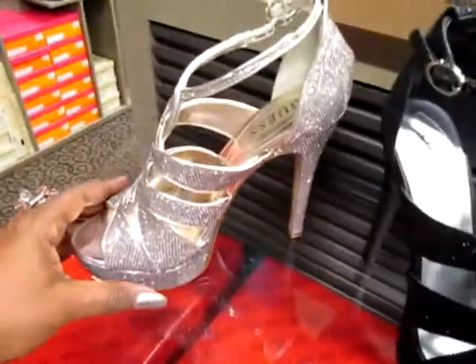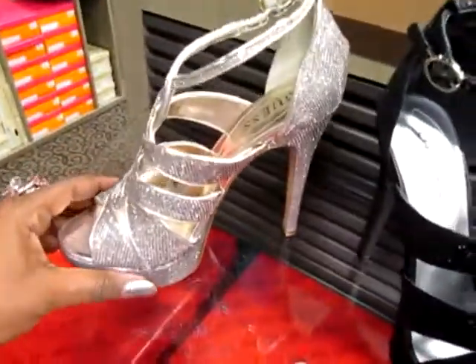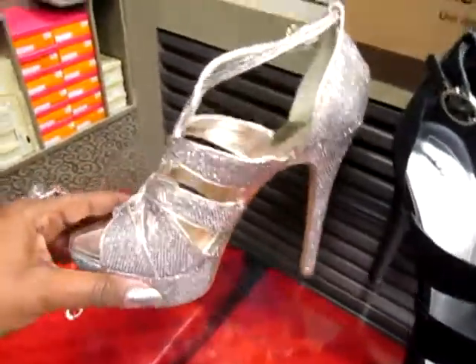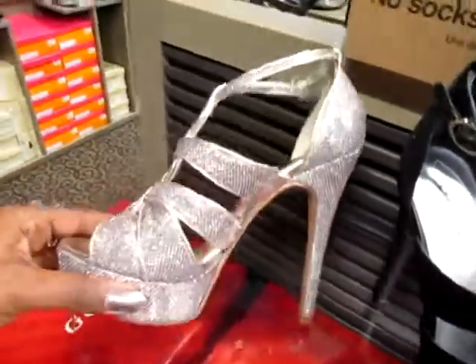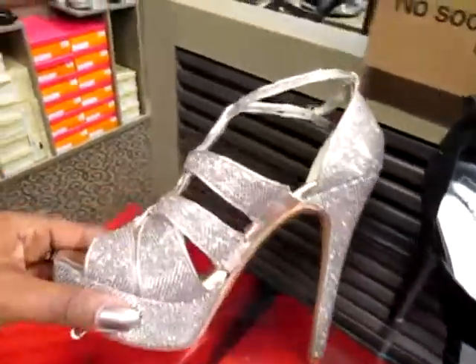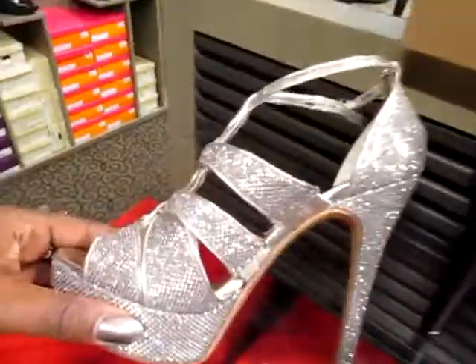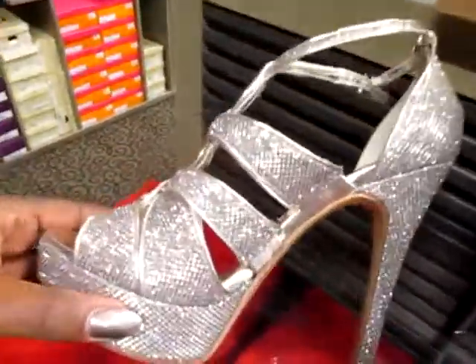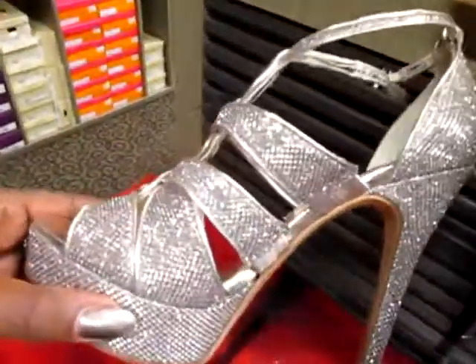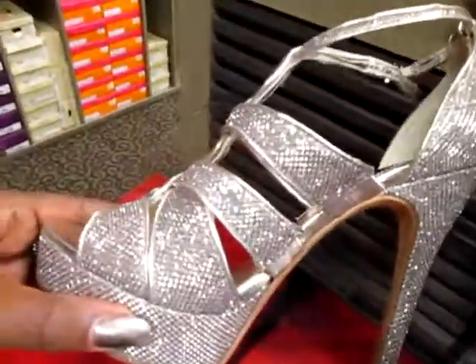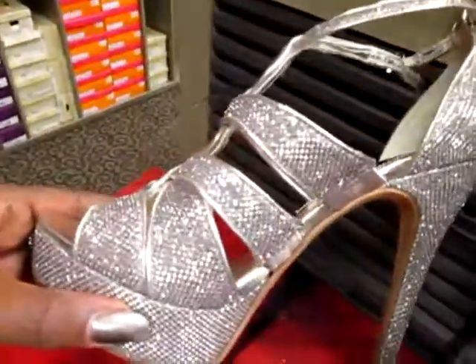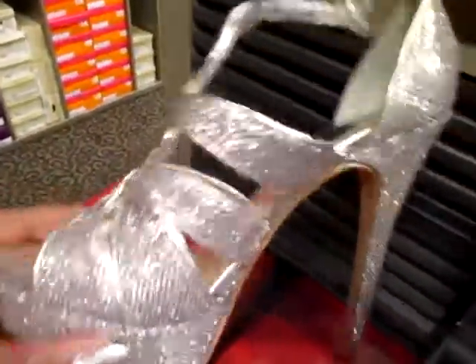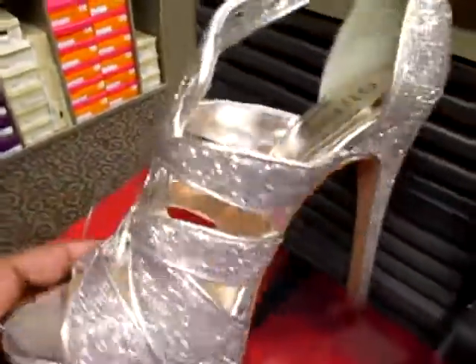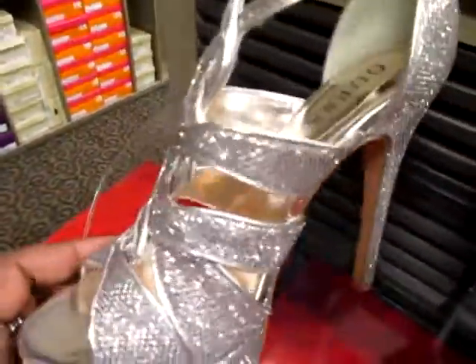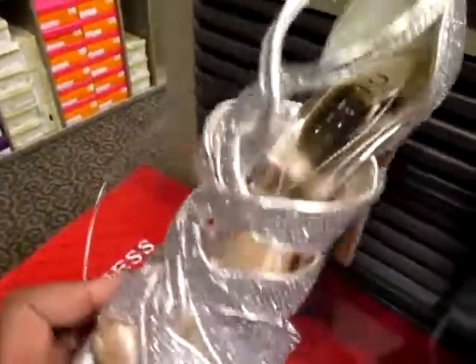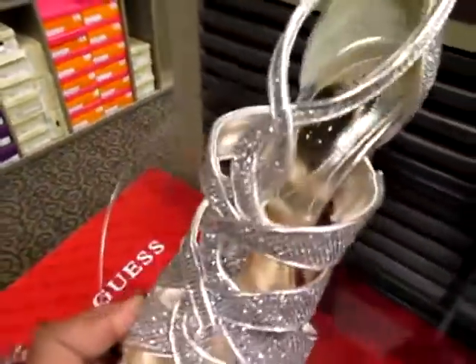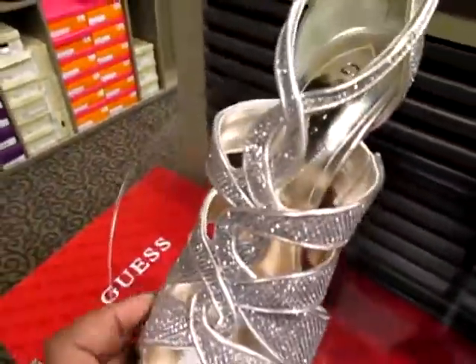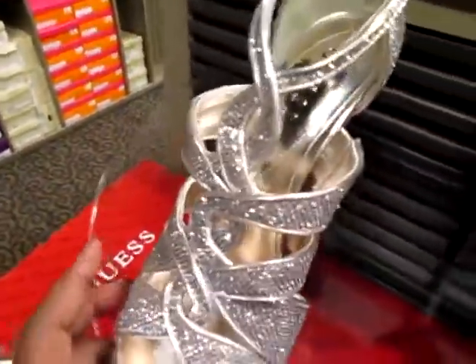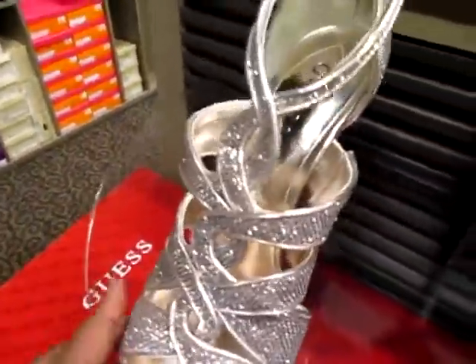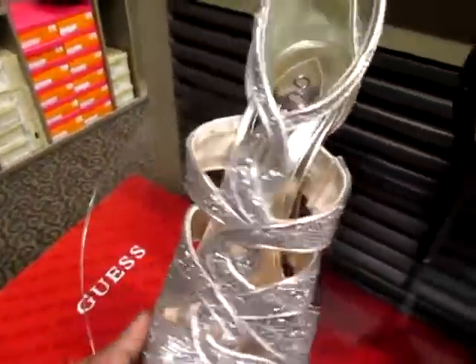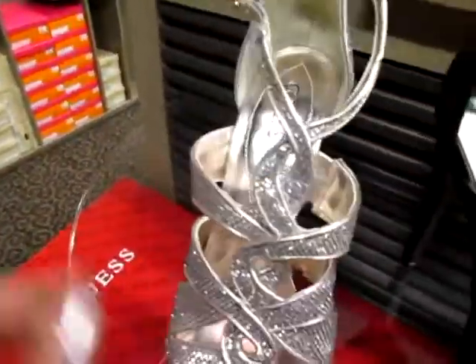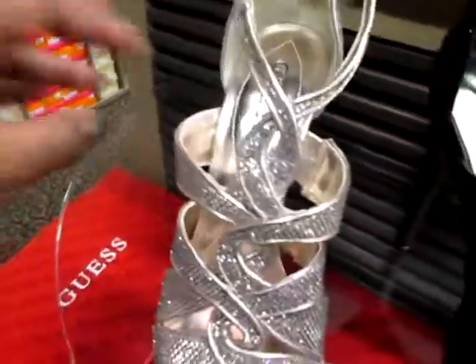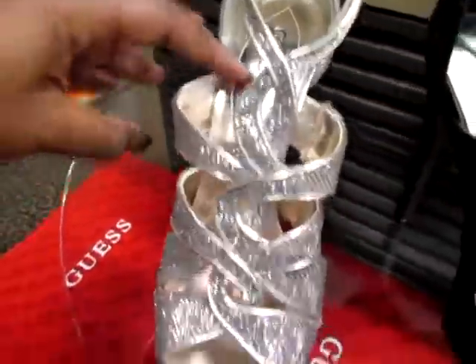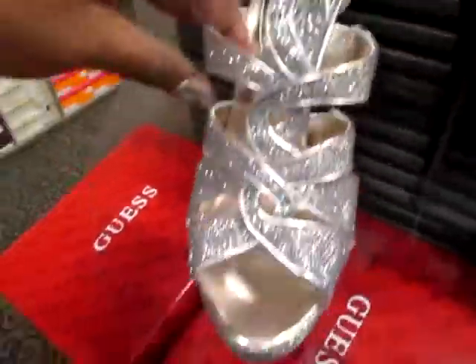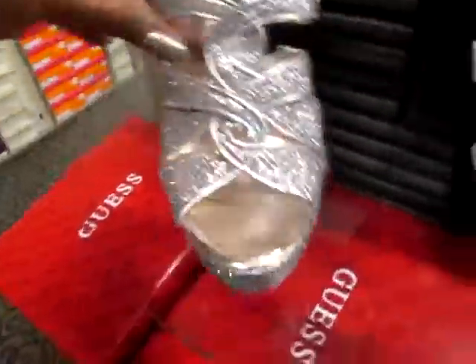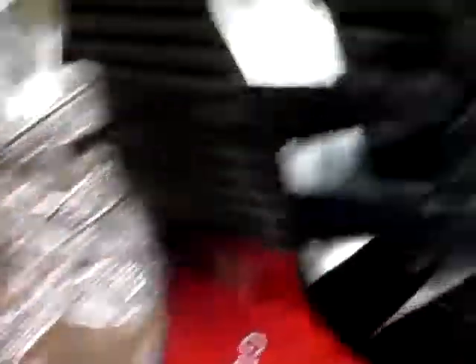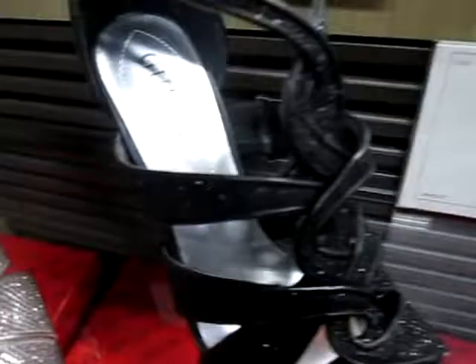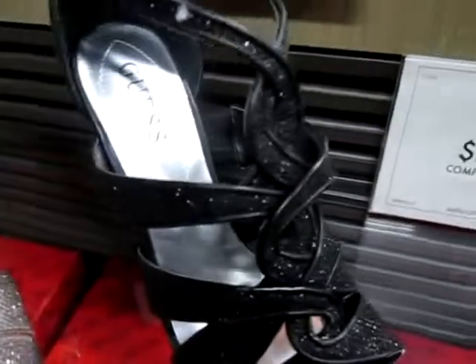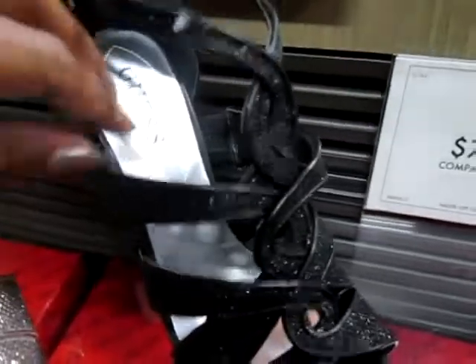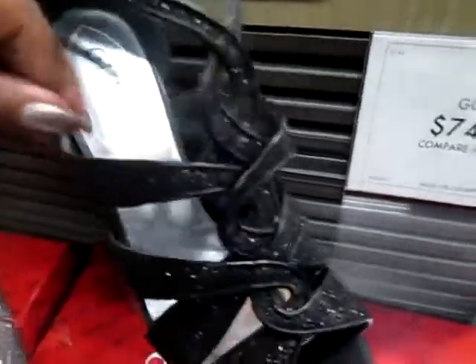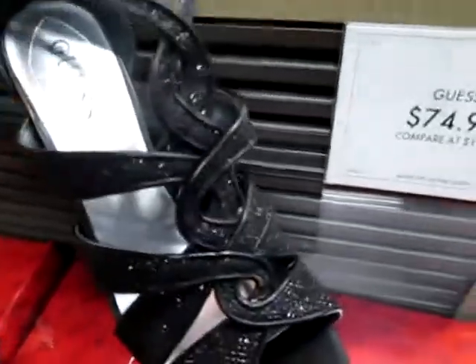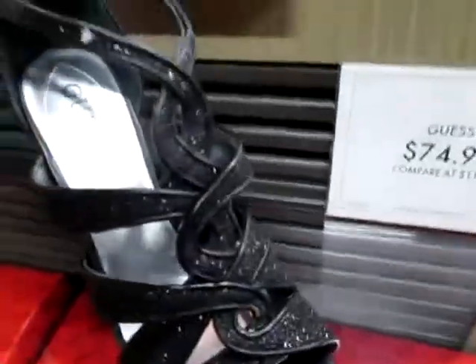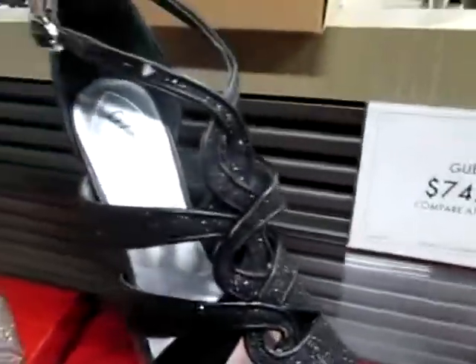These are cute on camera - well, these are cute. These are actually gold, they're coming up silver on camera. There it is in black.